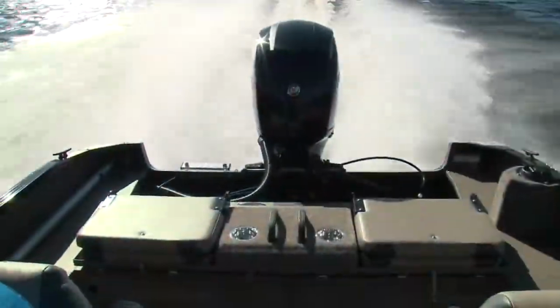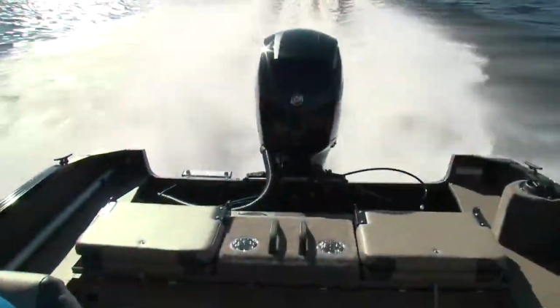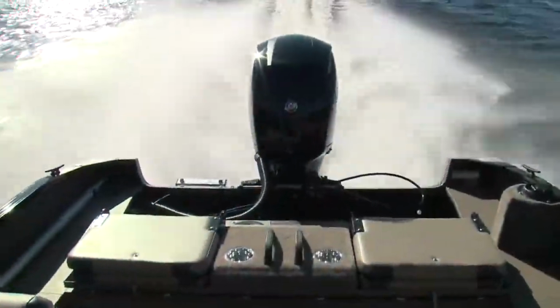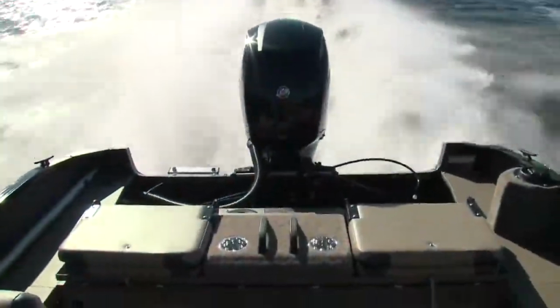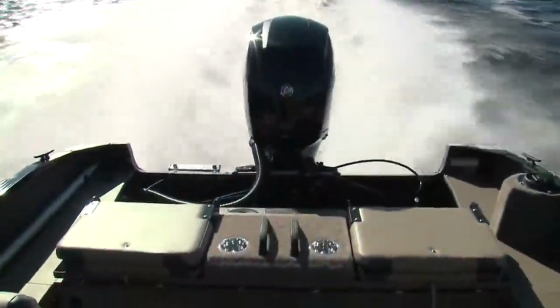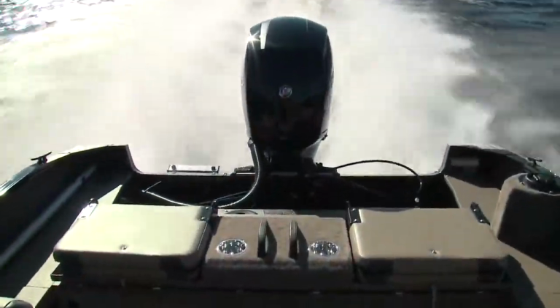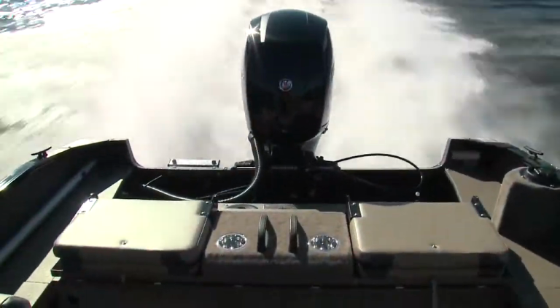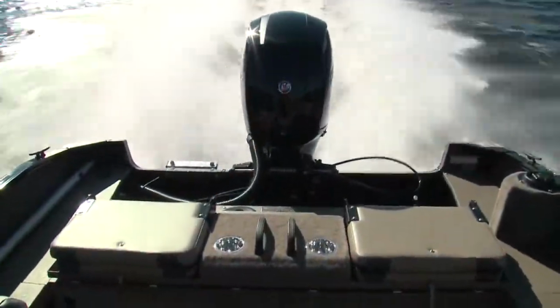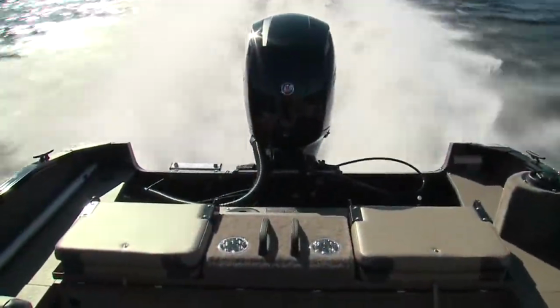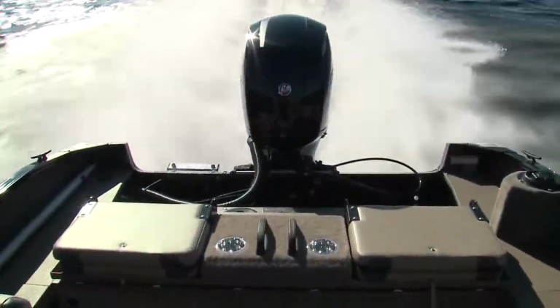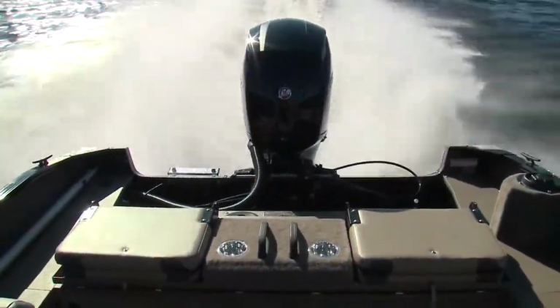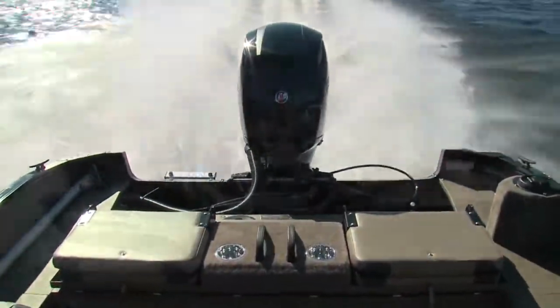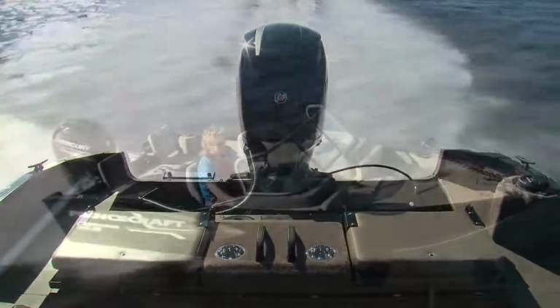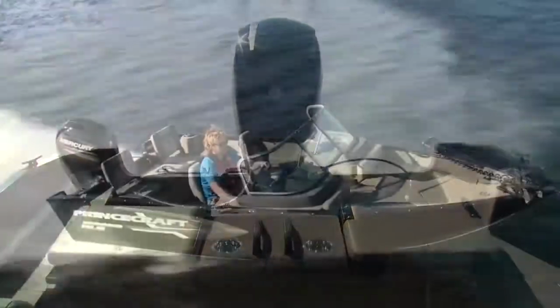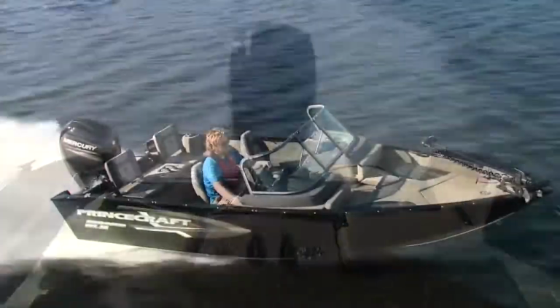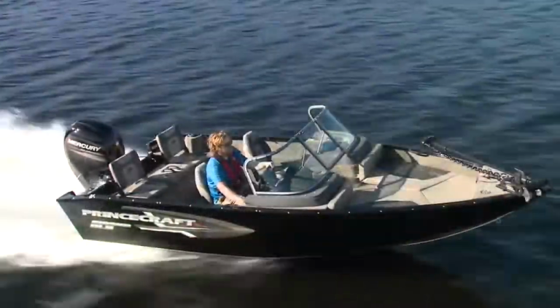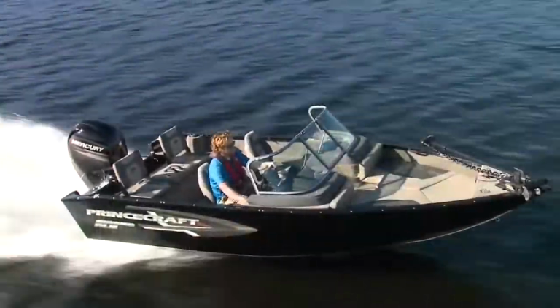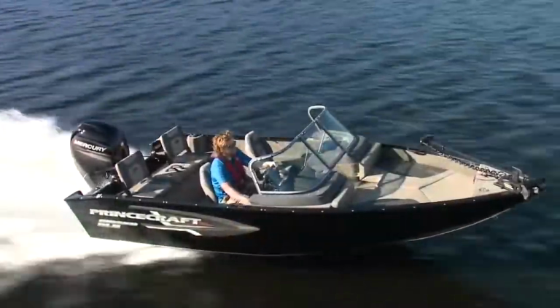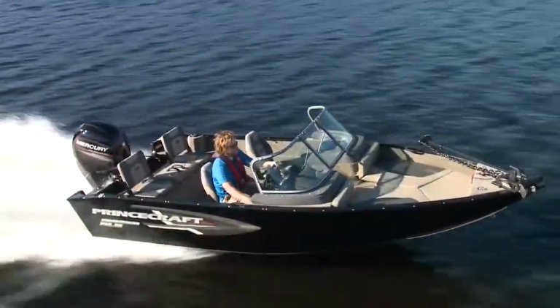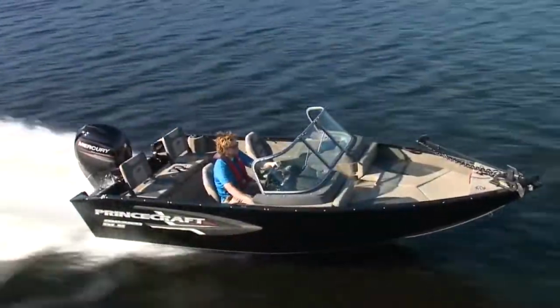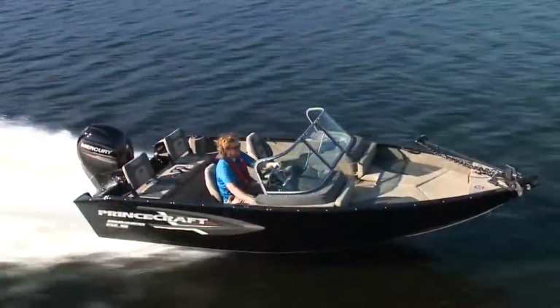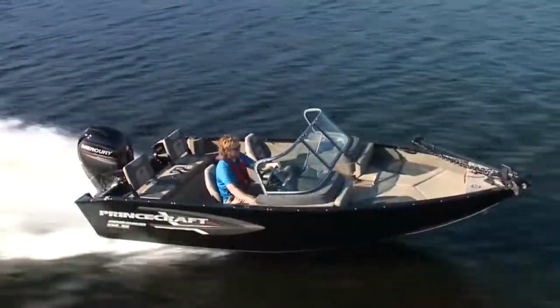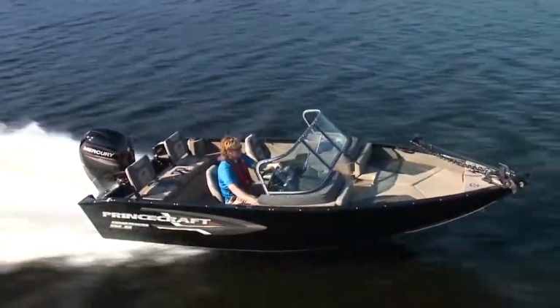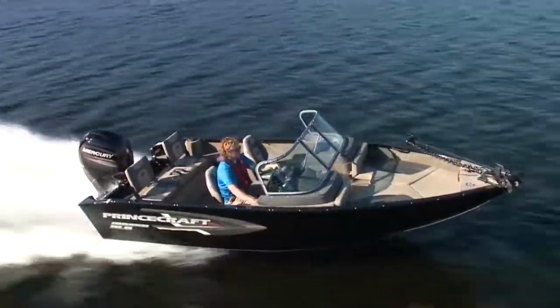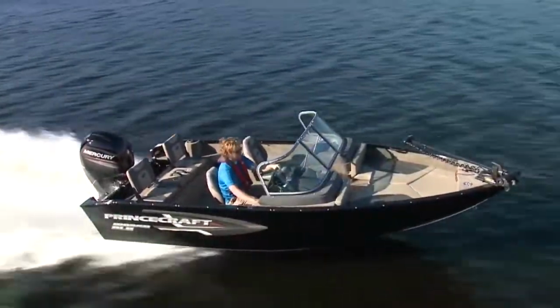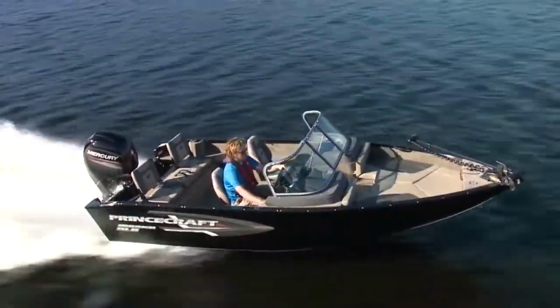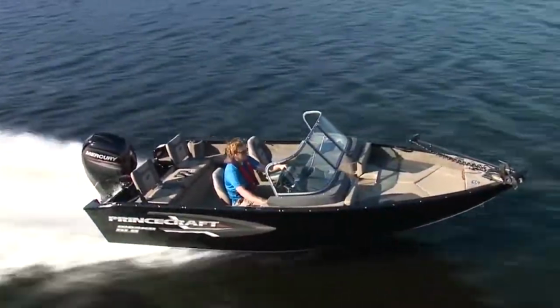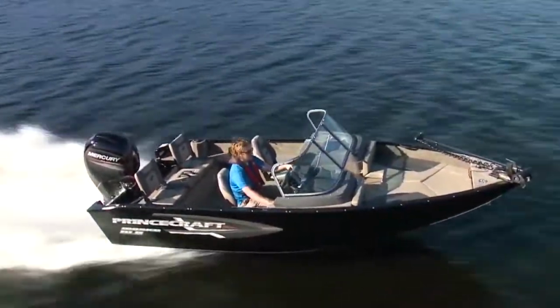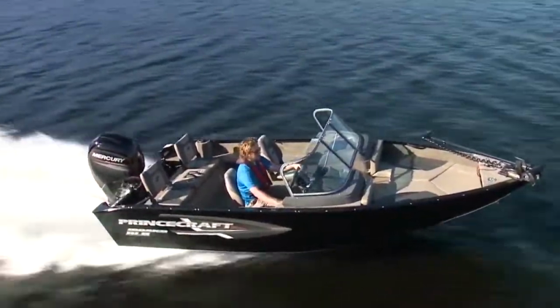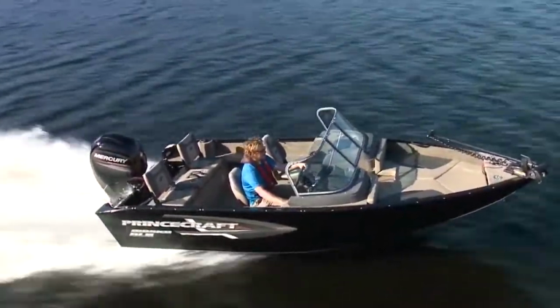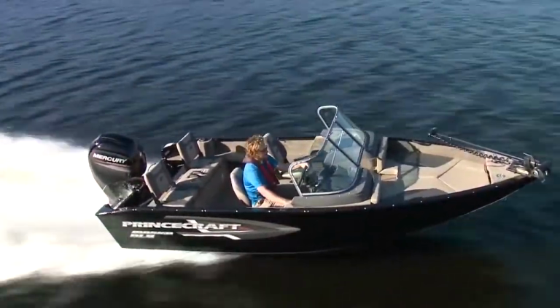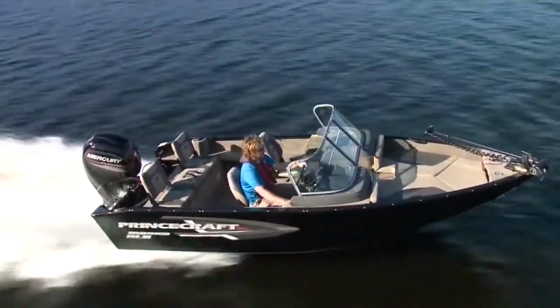The Masca DLX is the newest kit on the Princecraft block, but it handles and it's kitted out as if it's been here for years.